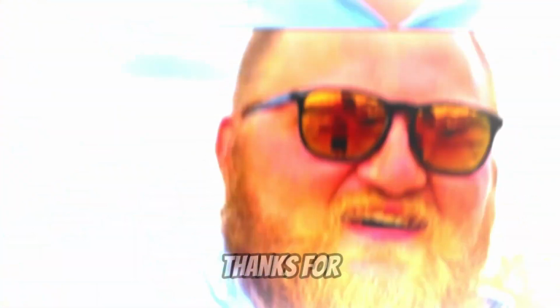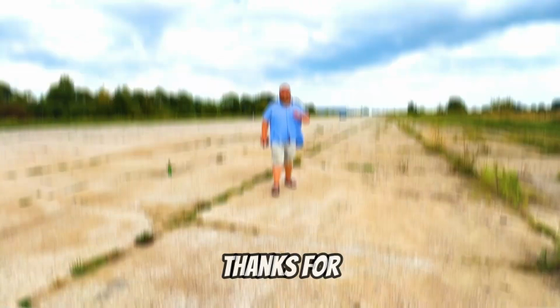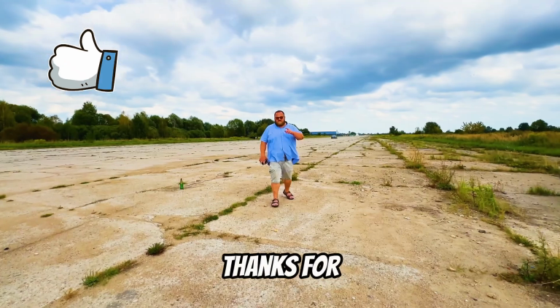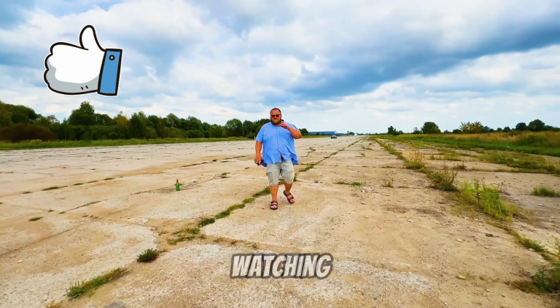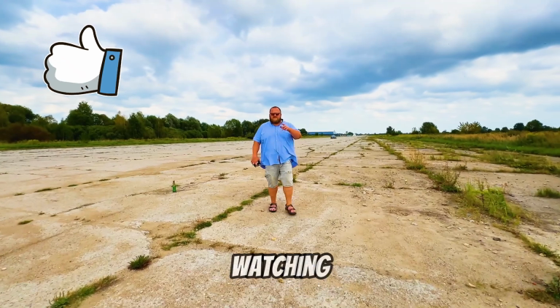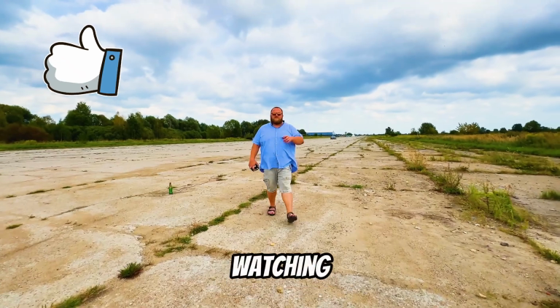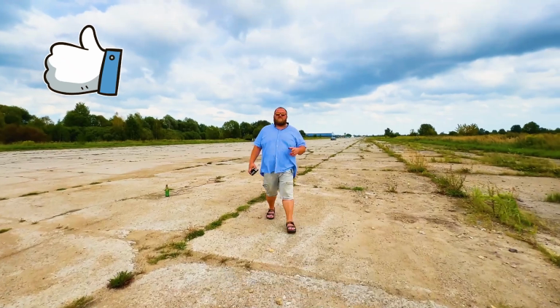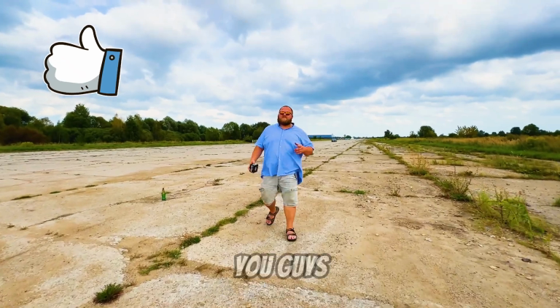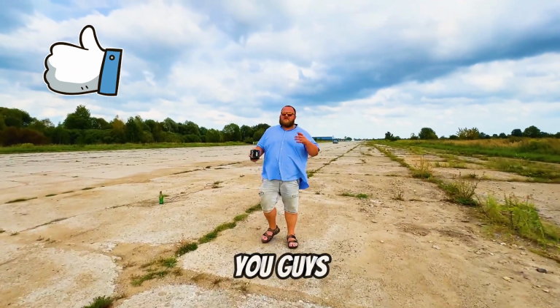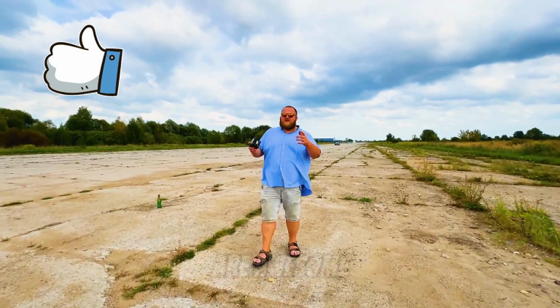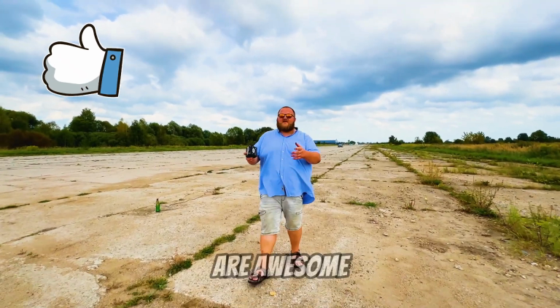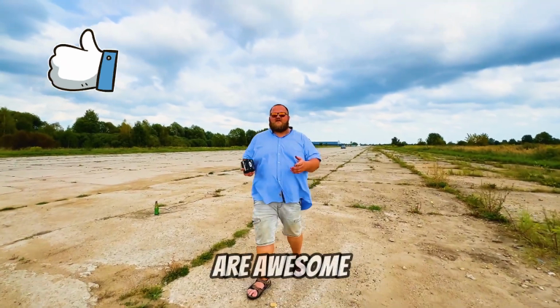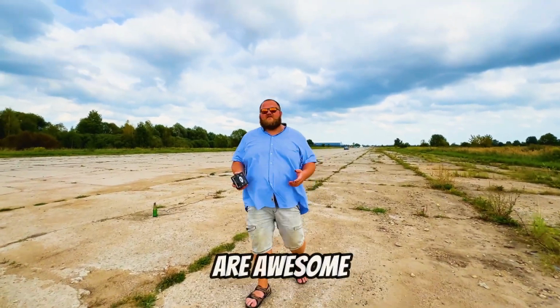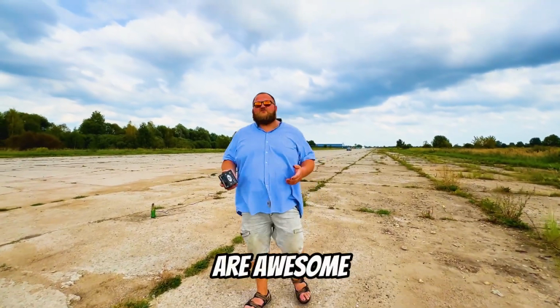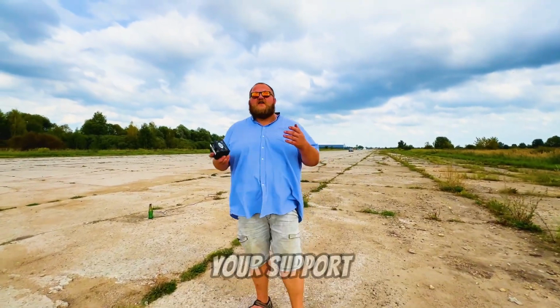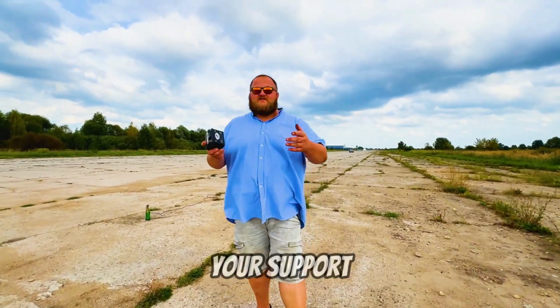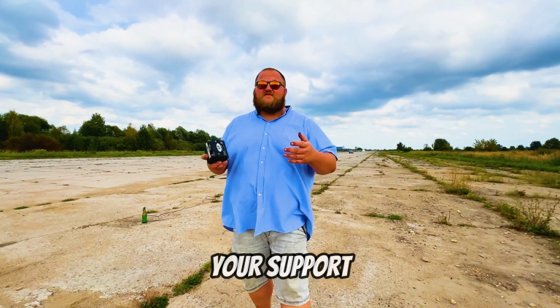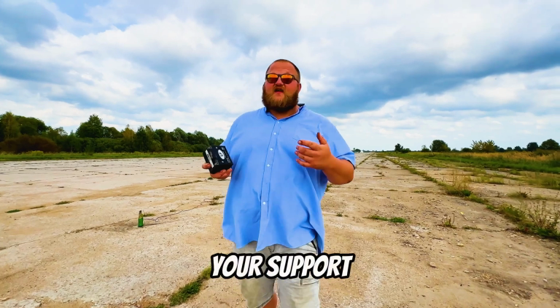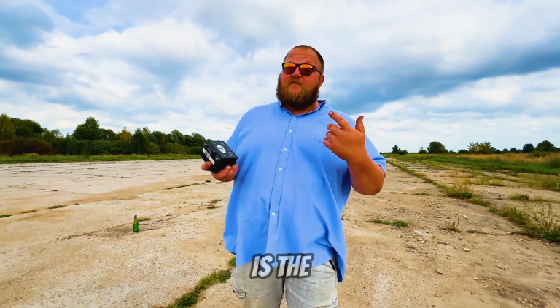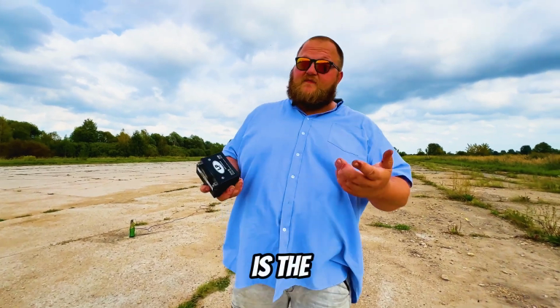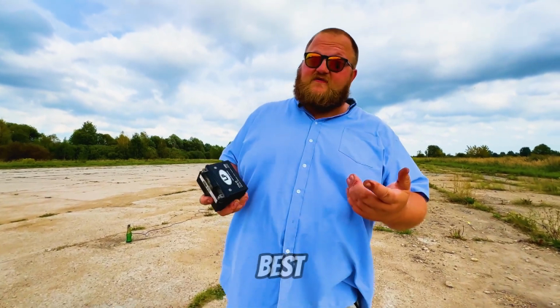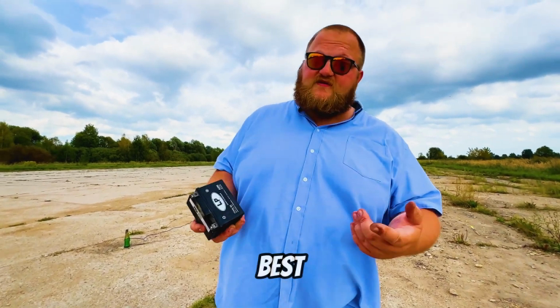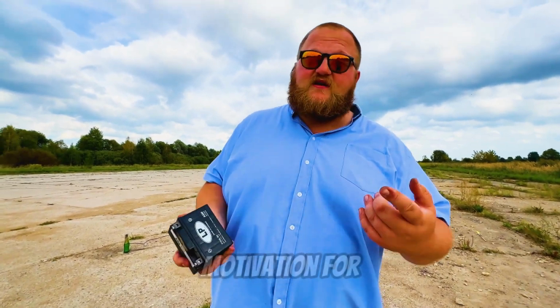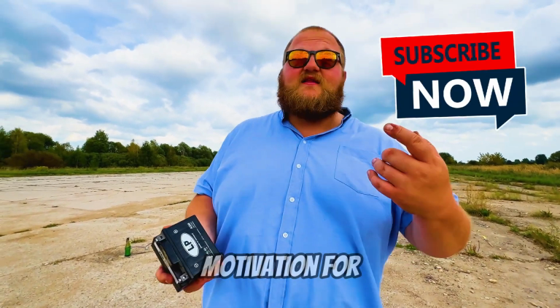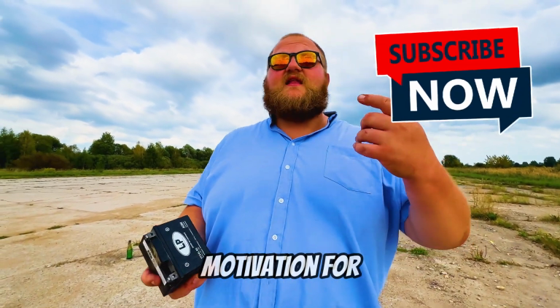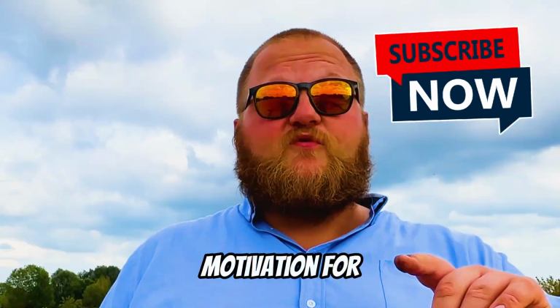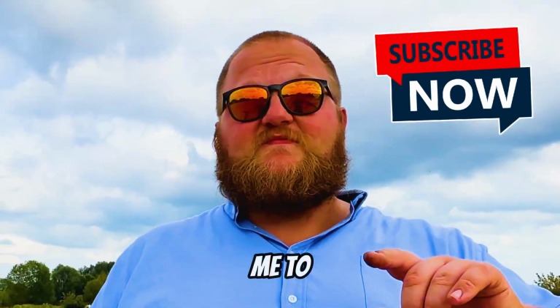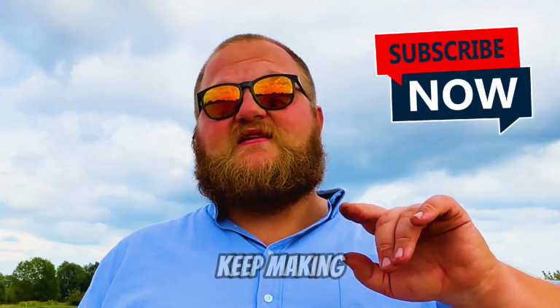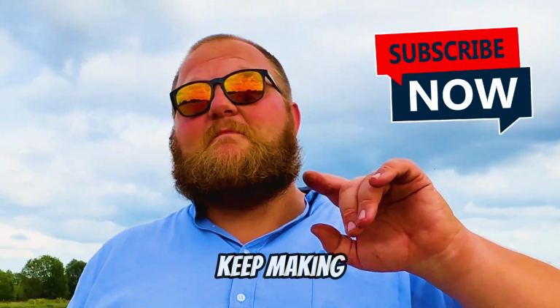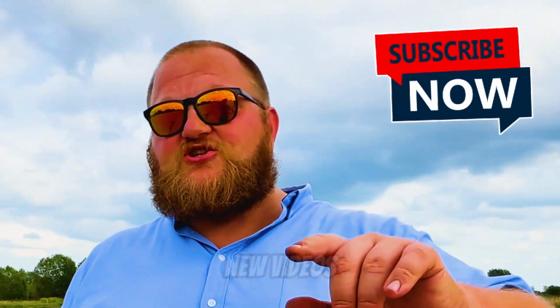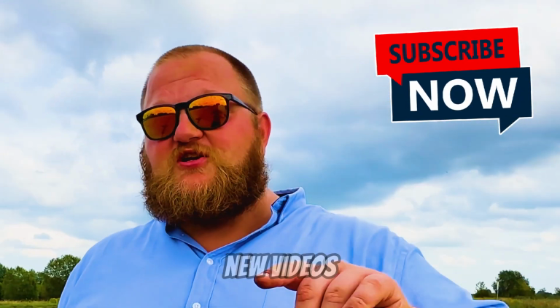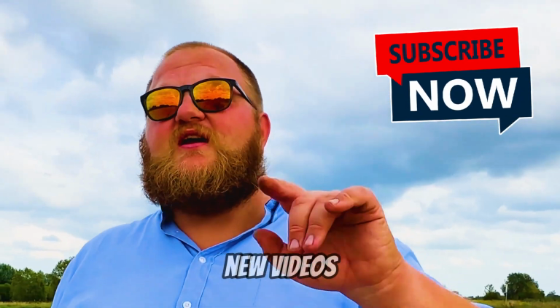Thanks for watching — you guys are awesome. Your support is the best motivation for me to keep making new videos. See you in the next one.